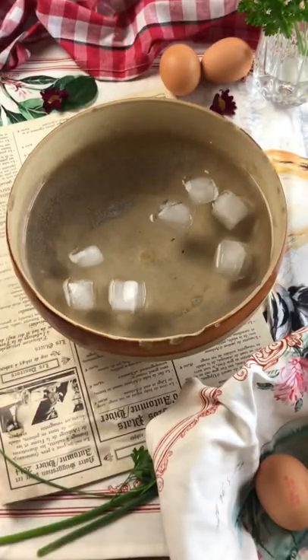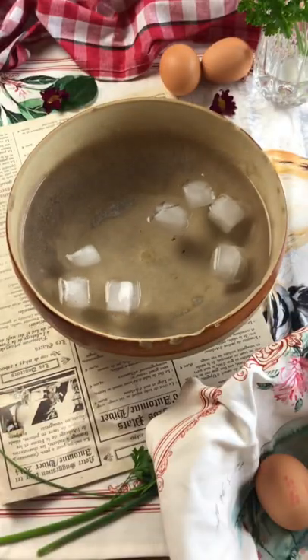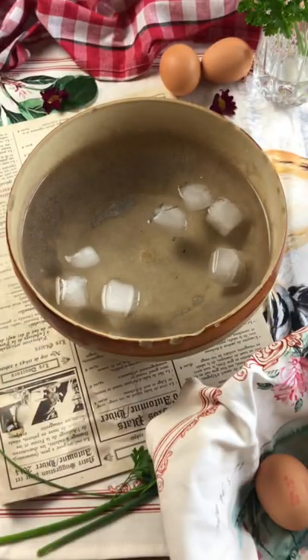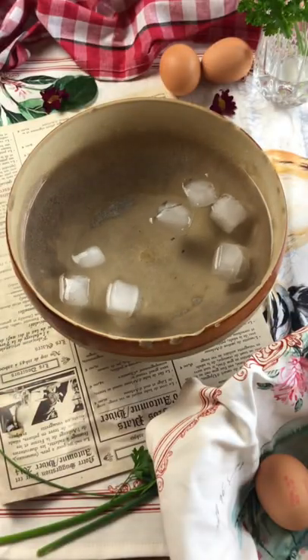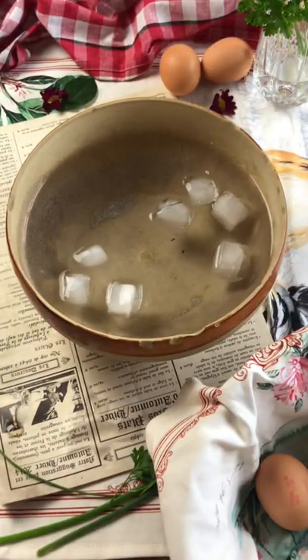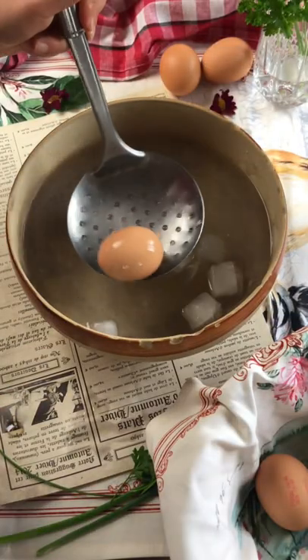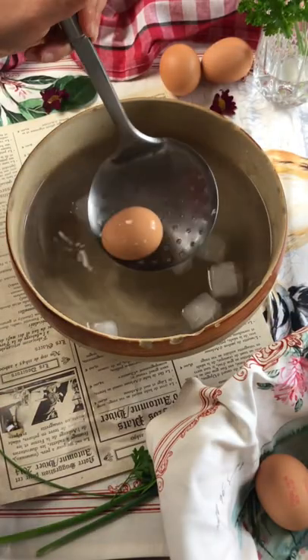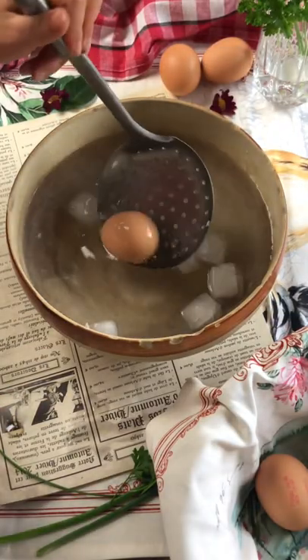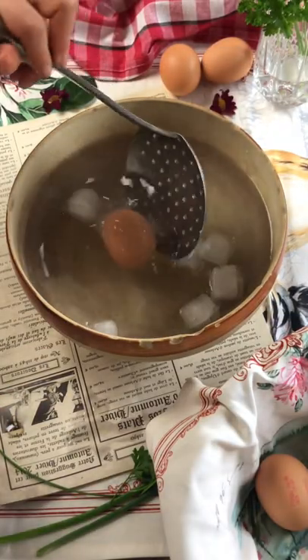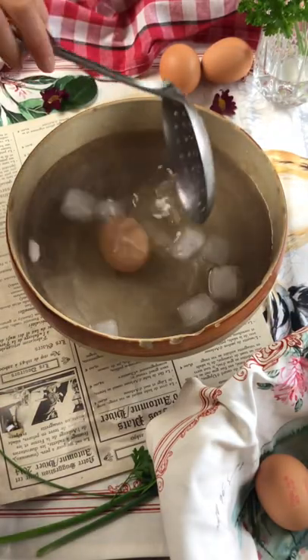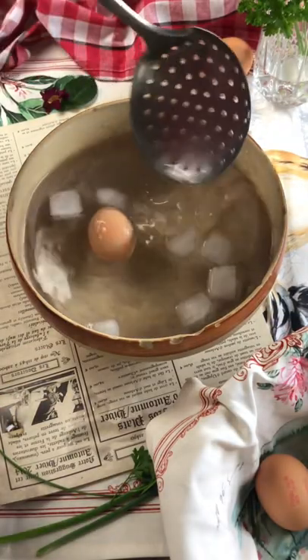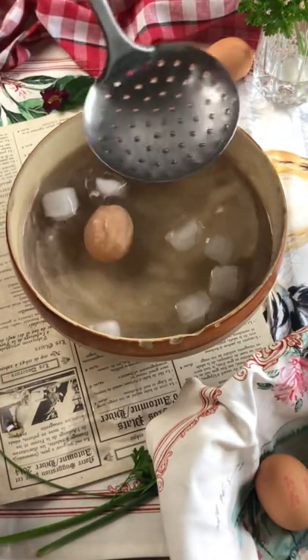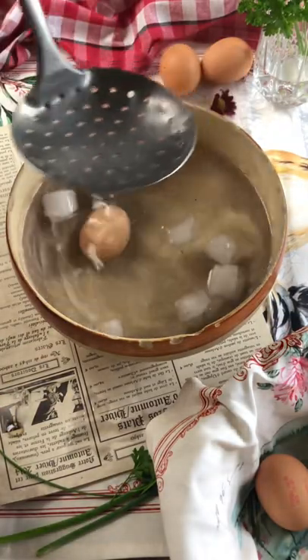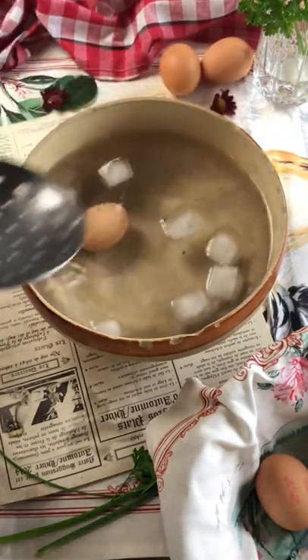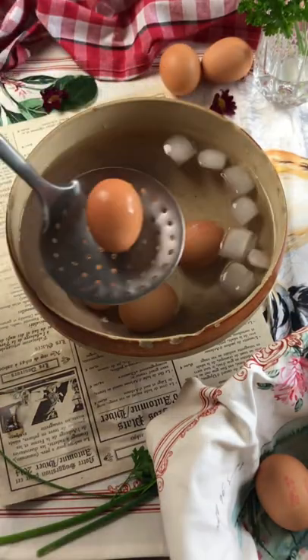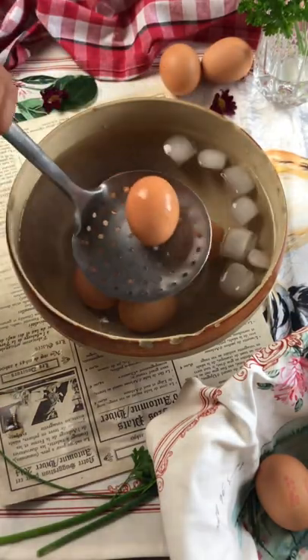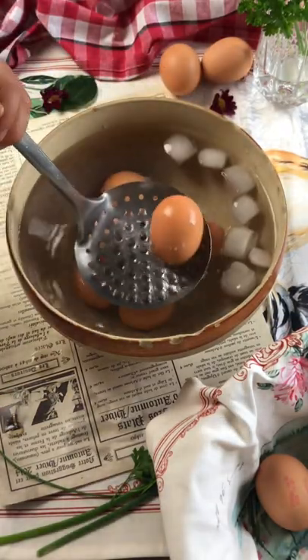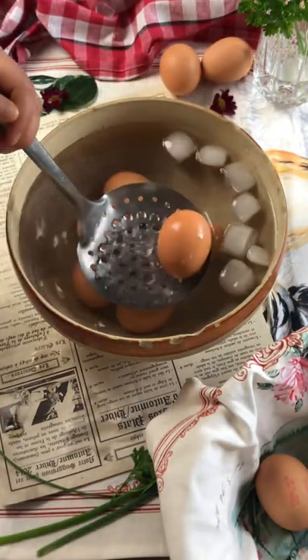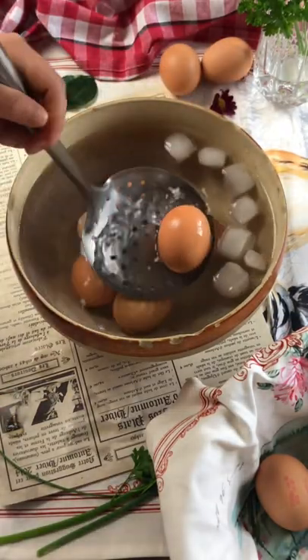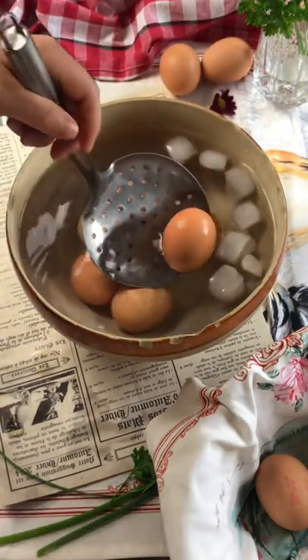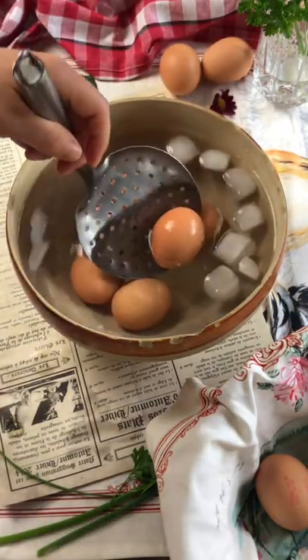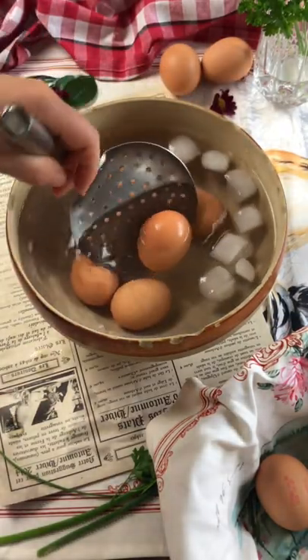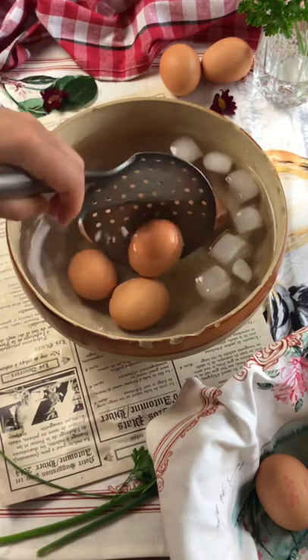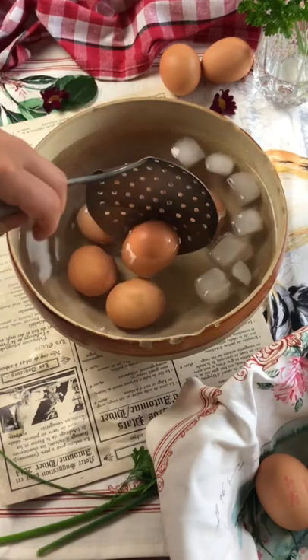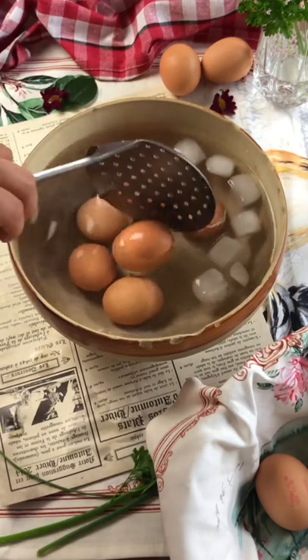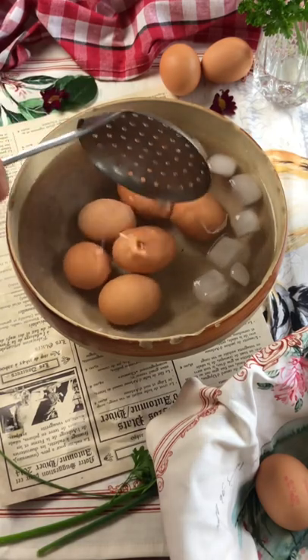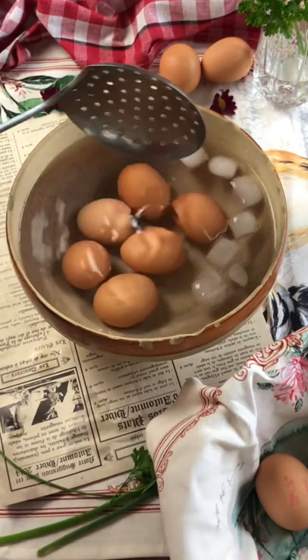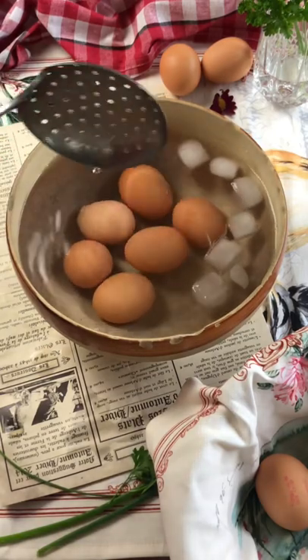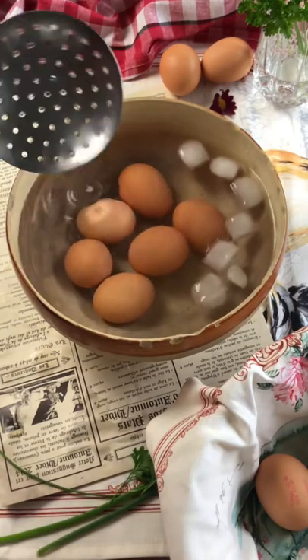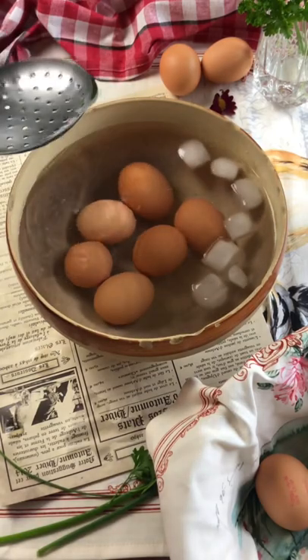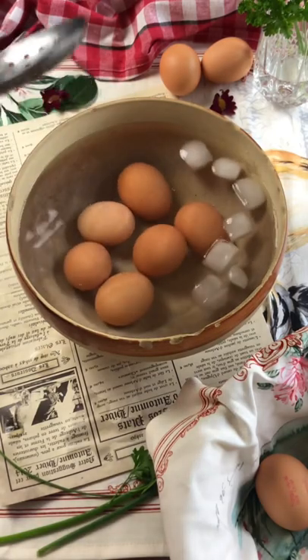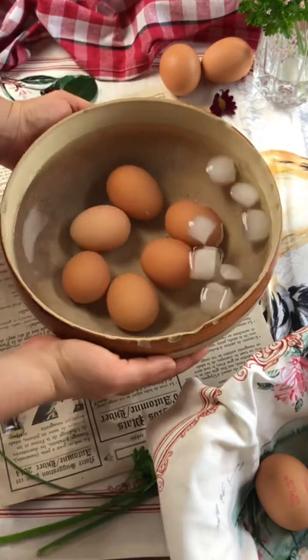Put your hard-boiled eggs in ice water. It will be easier to remove the shell.